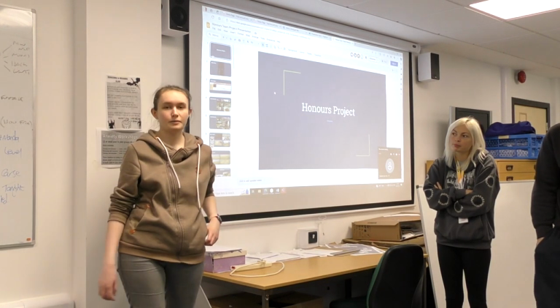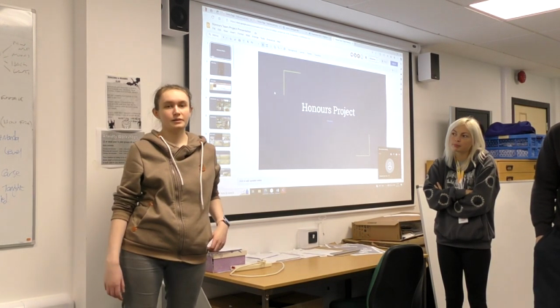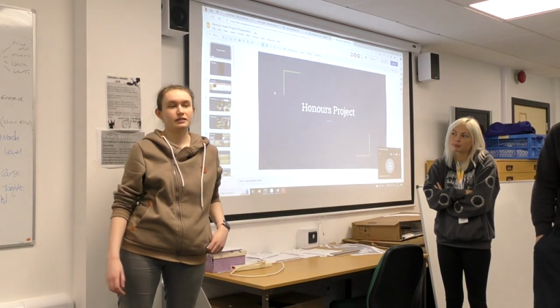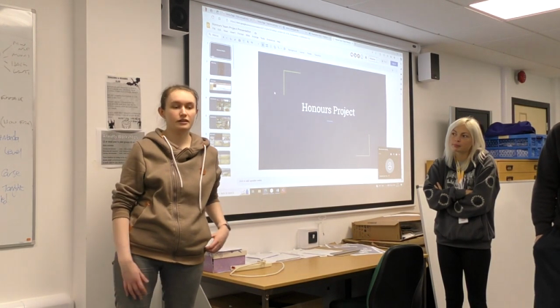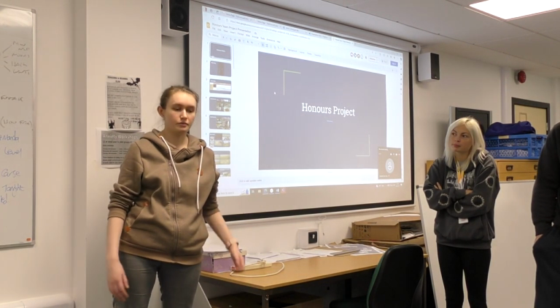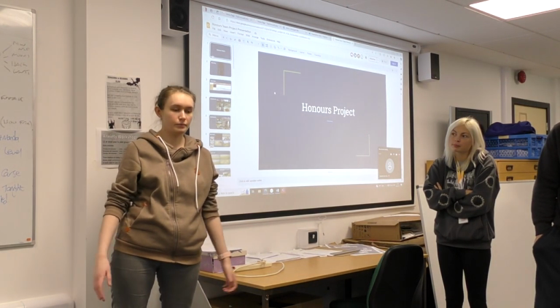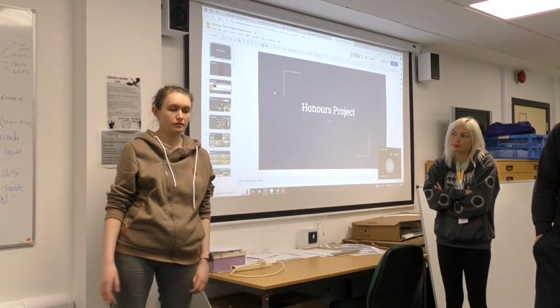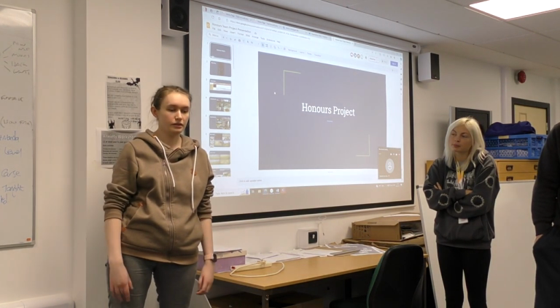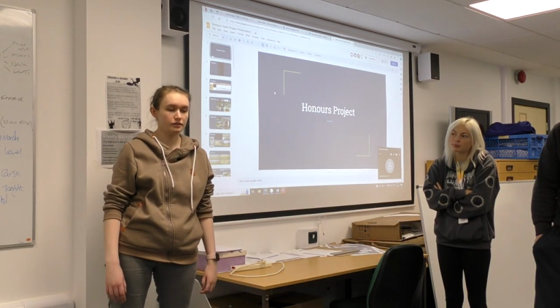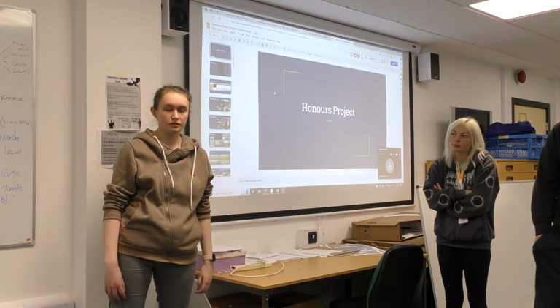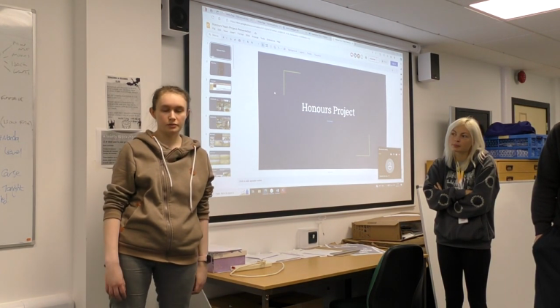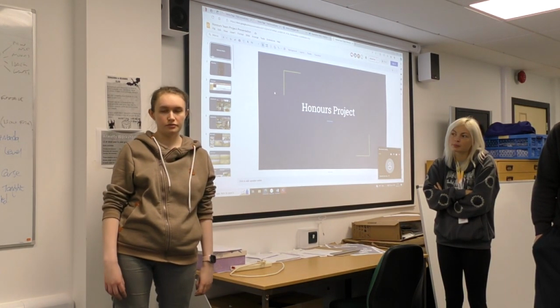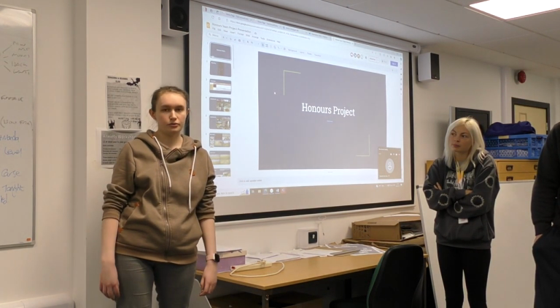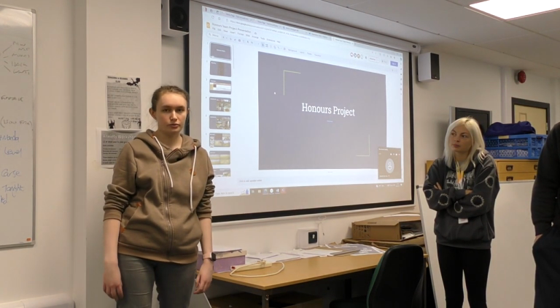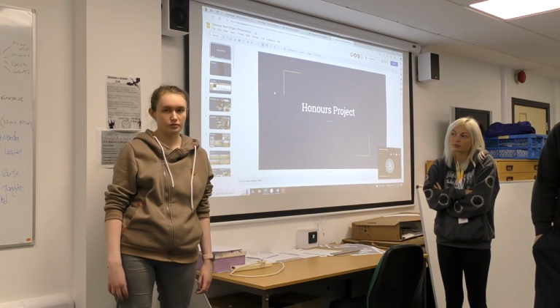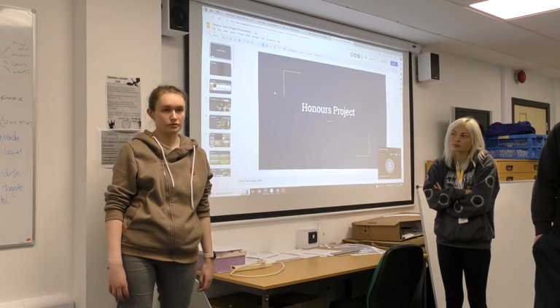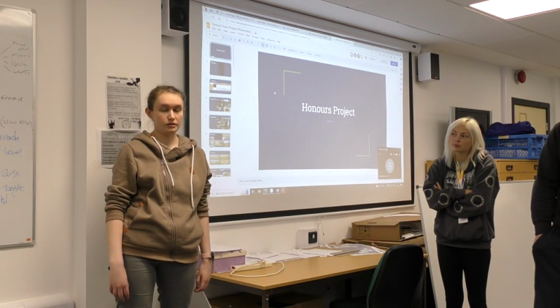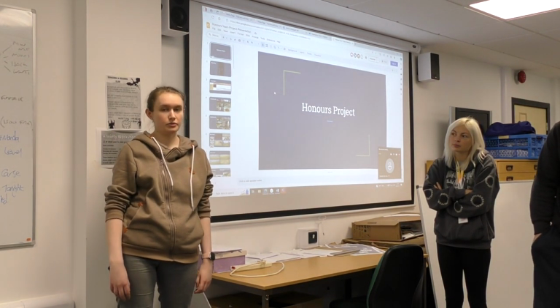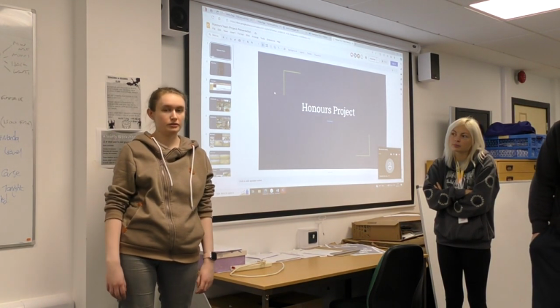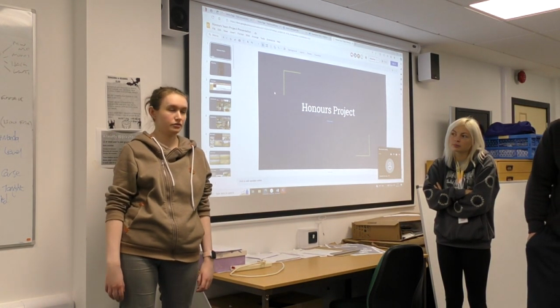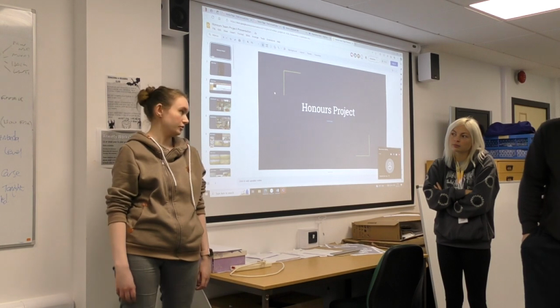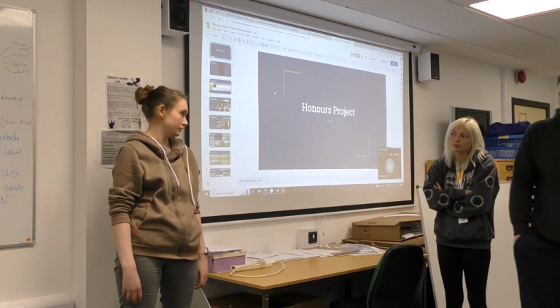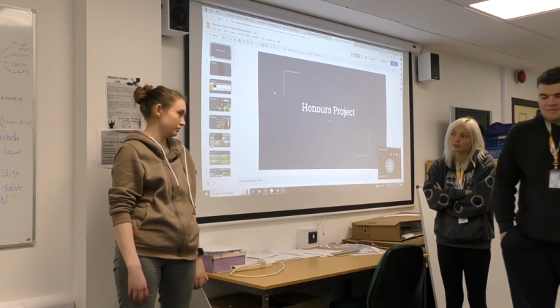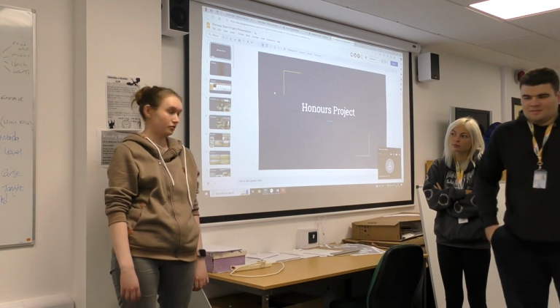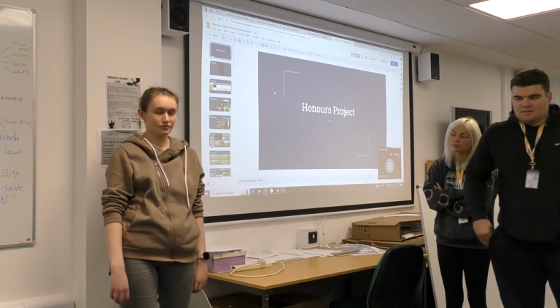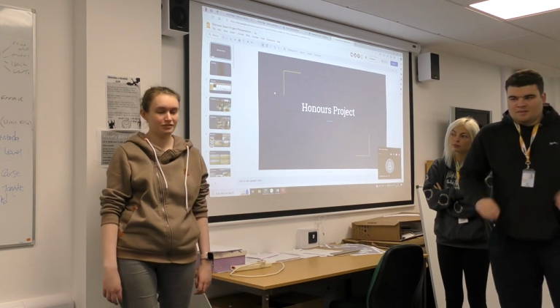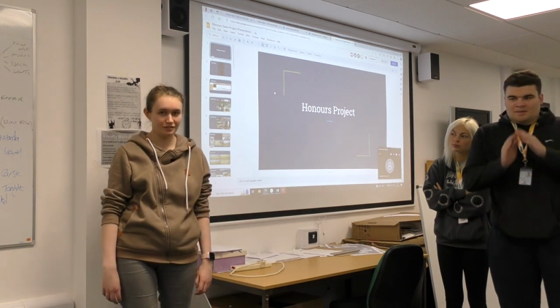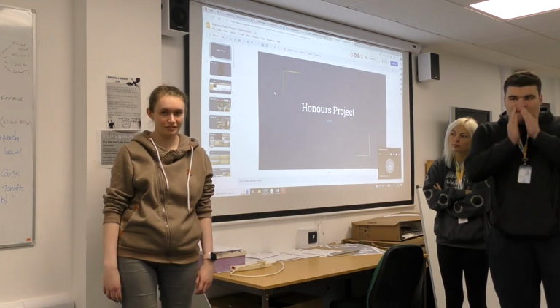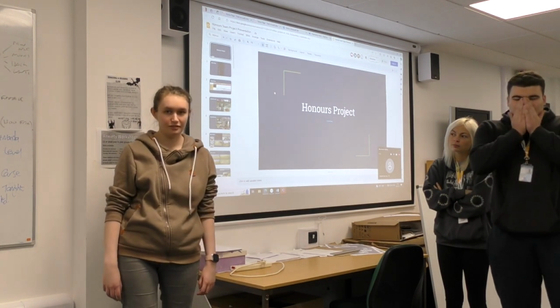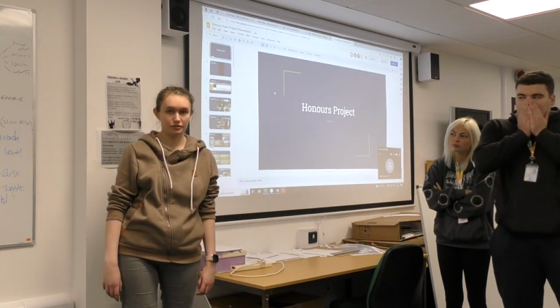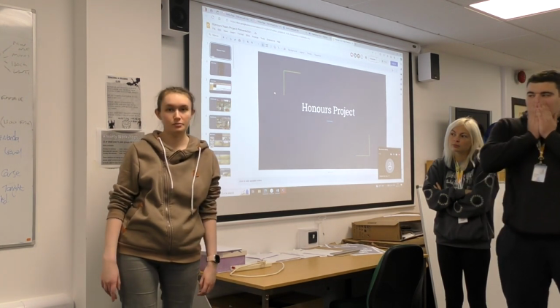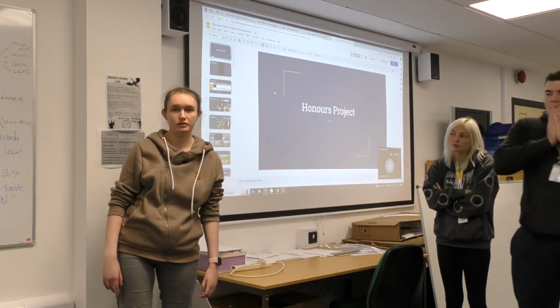I'm Amelia and I've been the team lead for the 3D modeling, so I've been doing a lot of the 3D modeling.